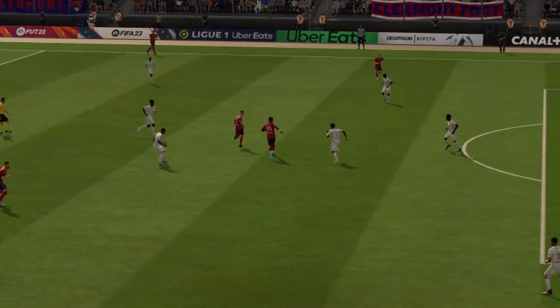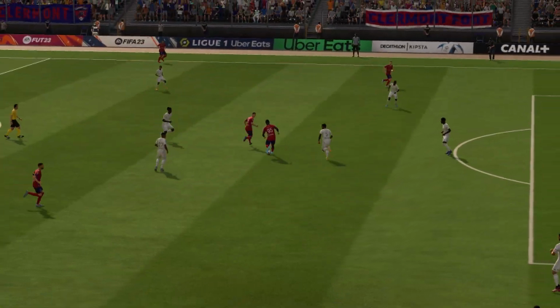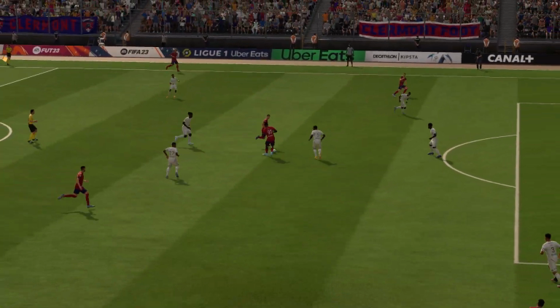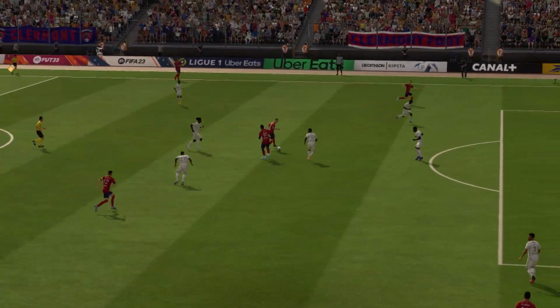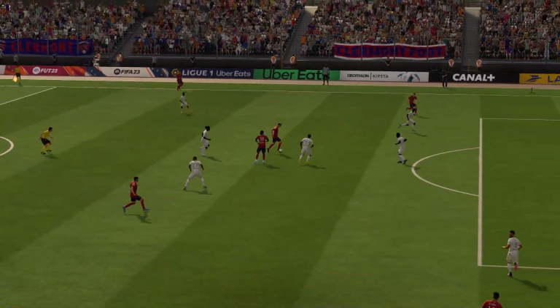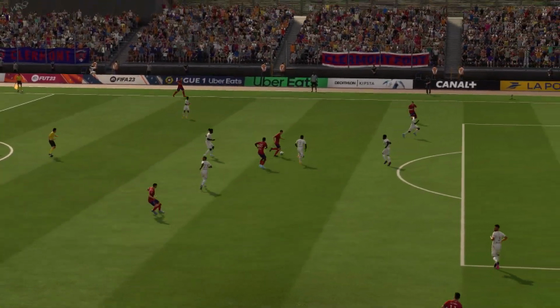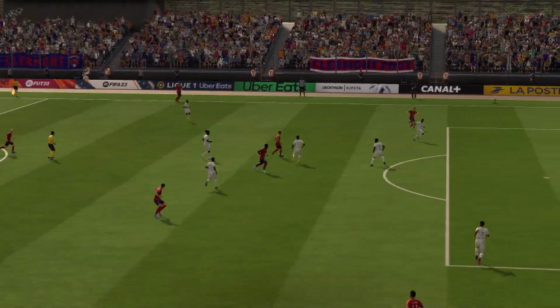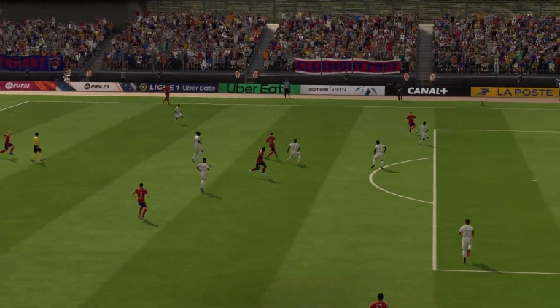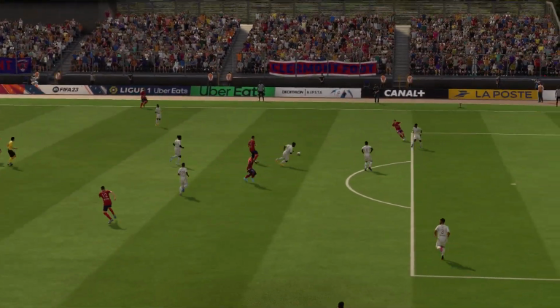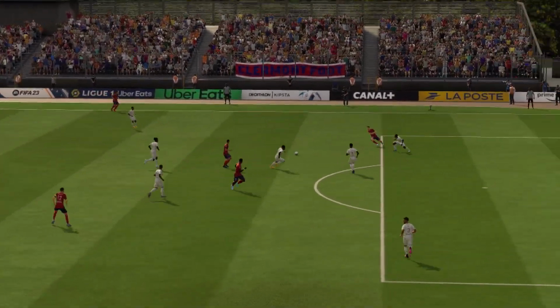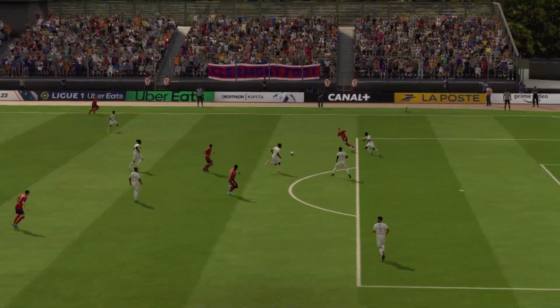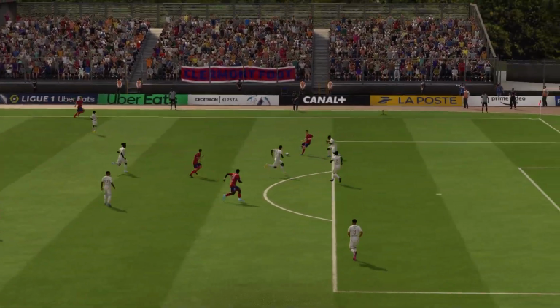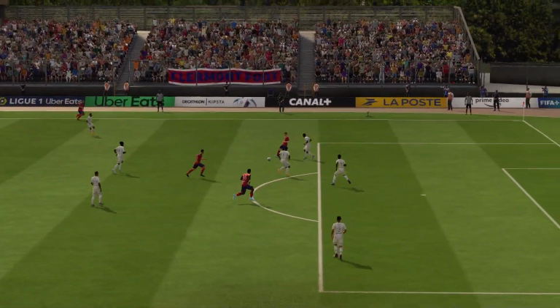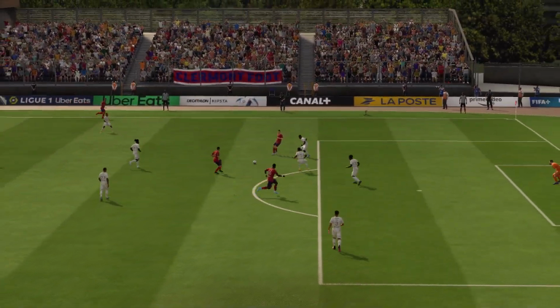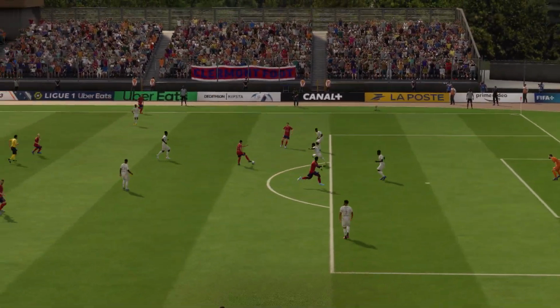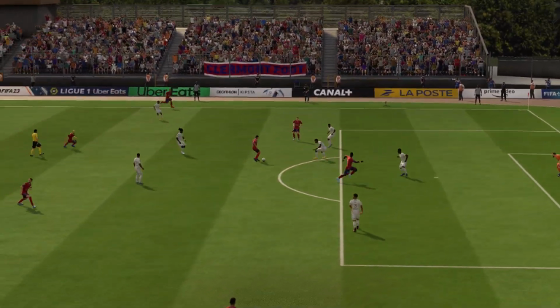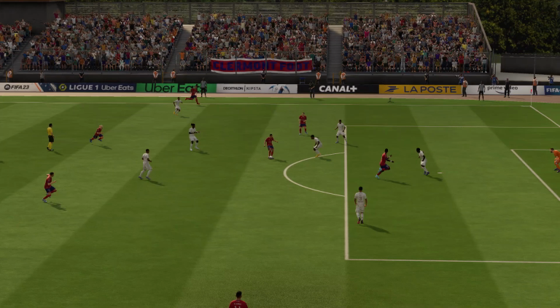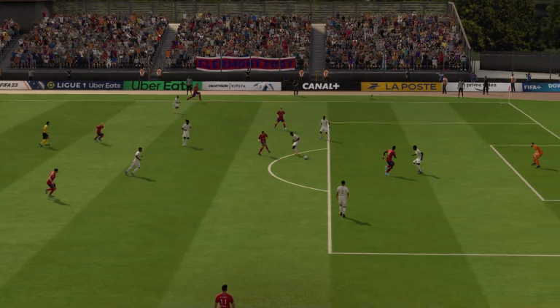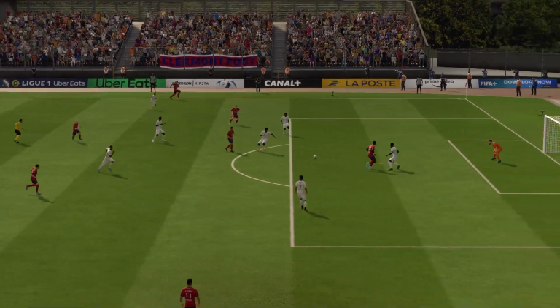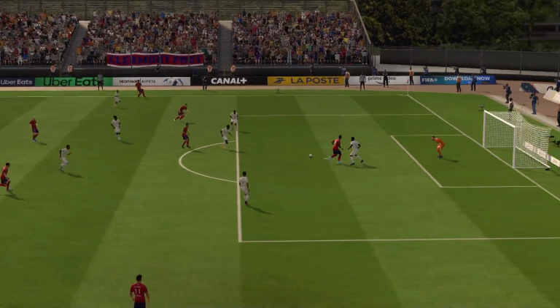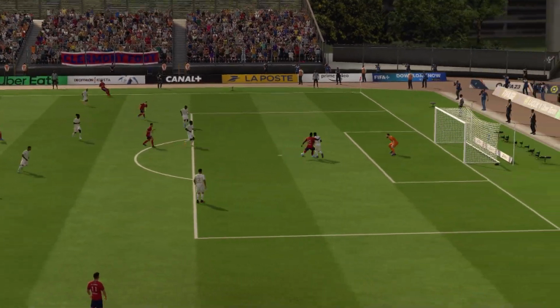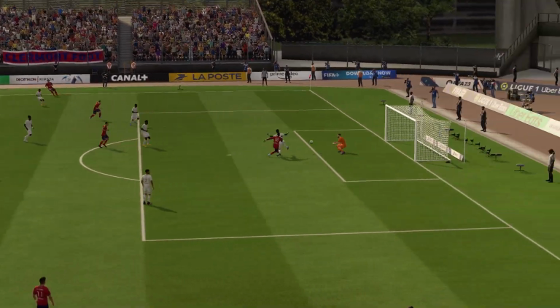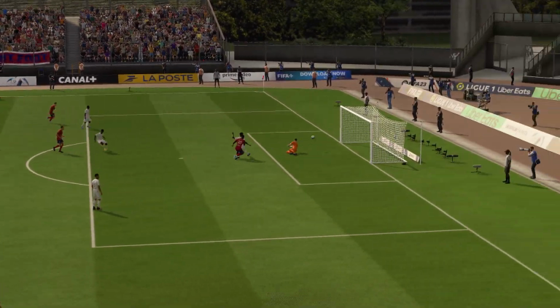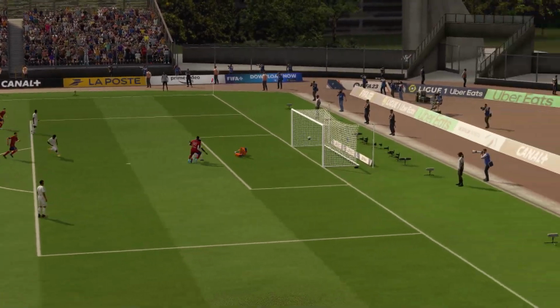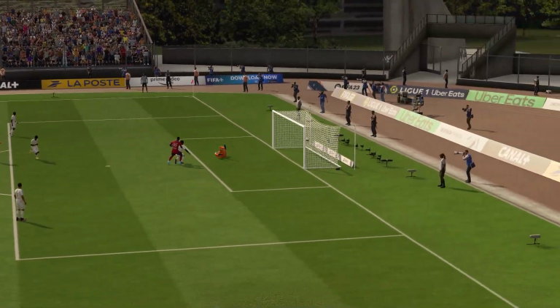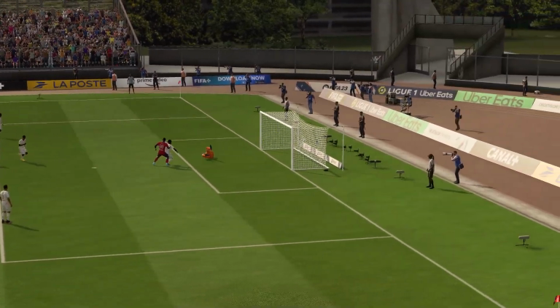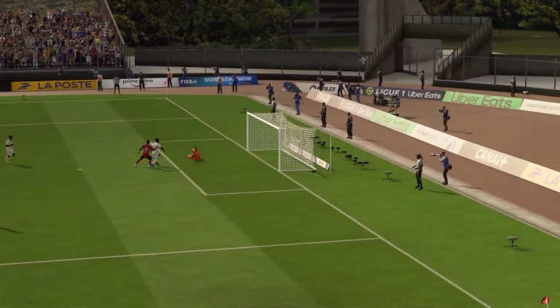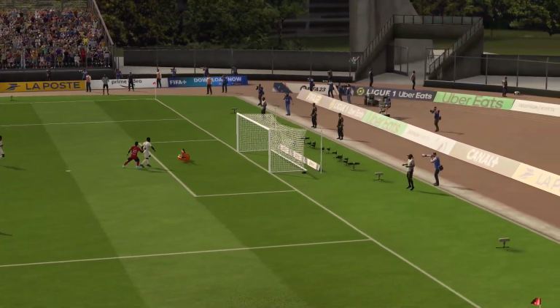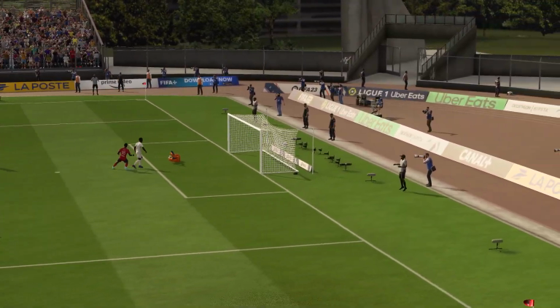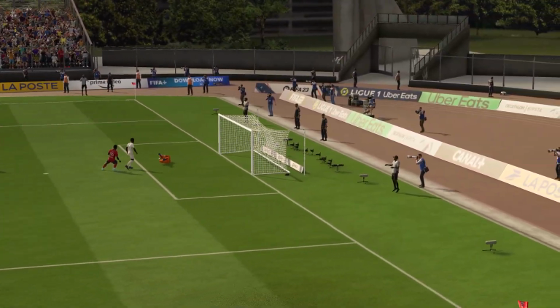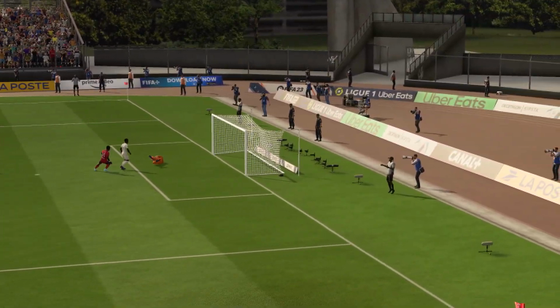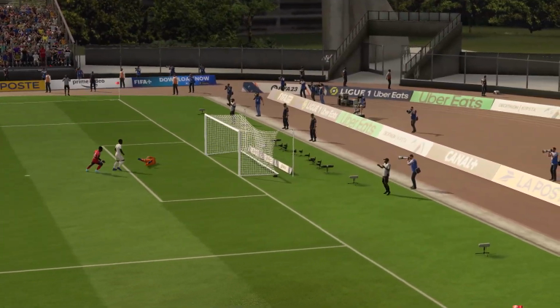Just look at his strength here. He holds off the challenge, keeps his balance, and finds the back of the net. It's a wonderful goal.